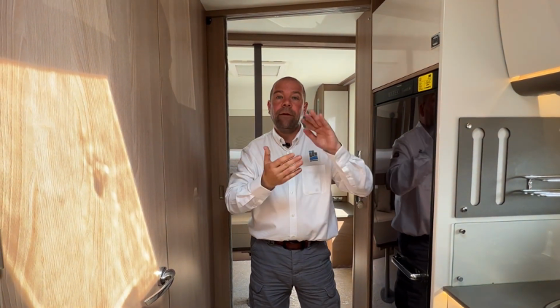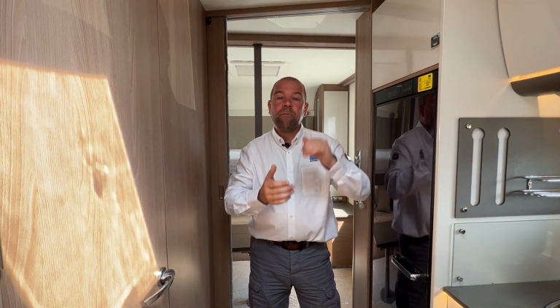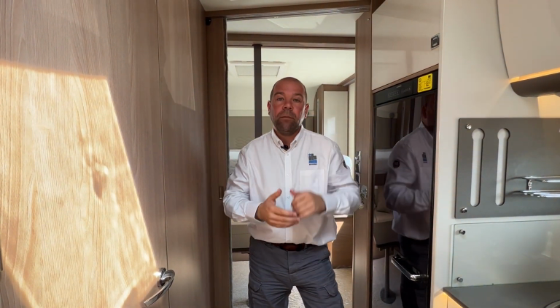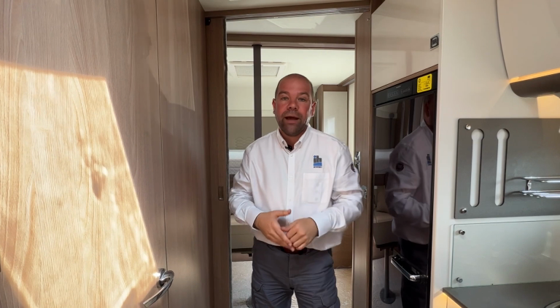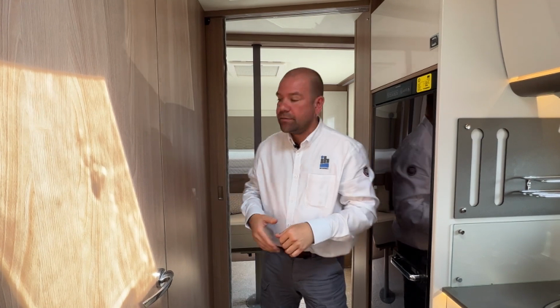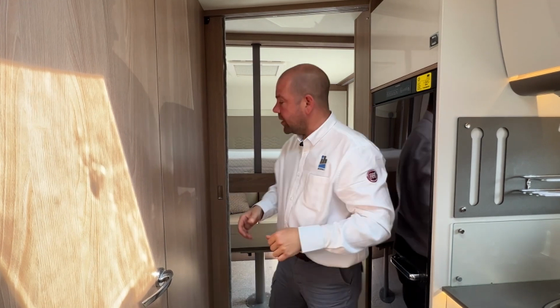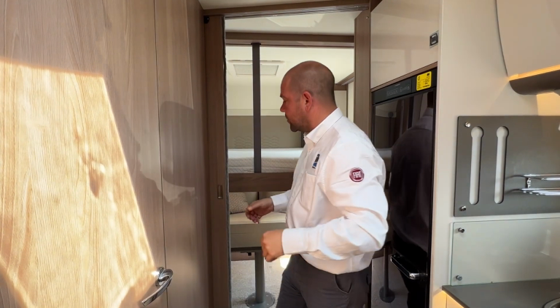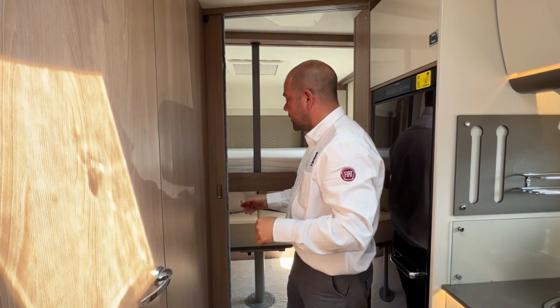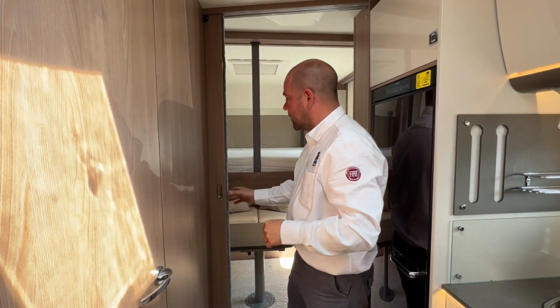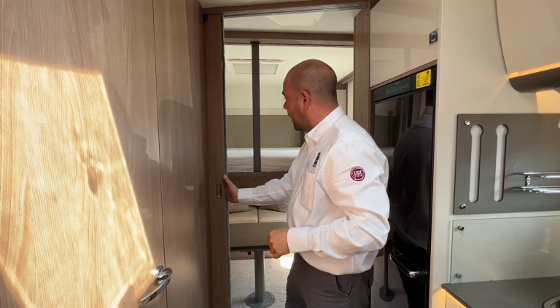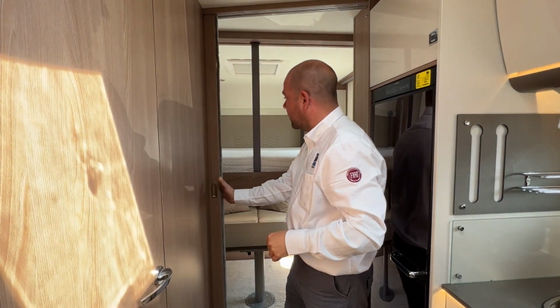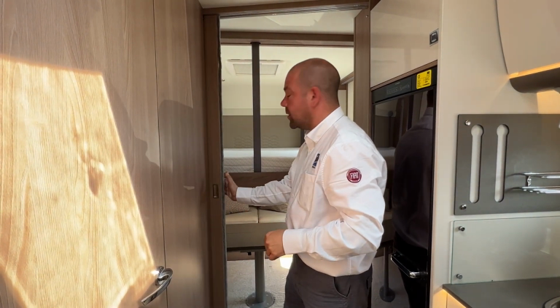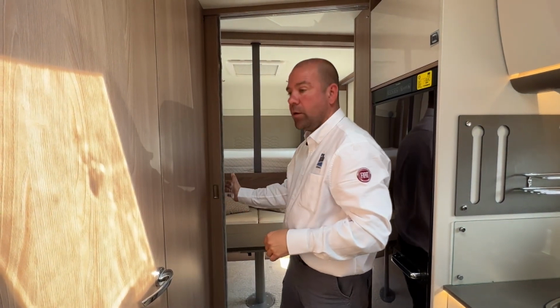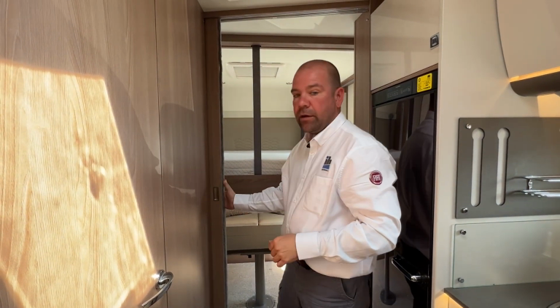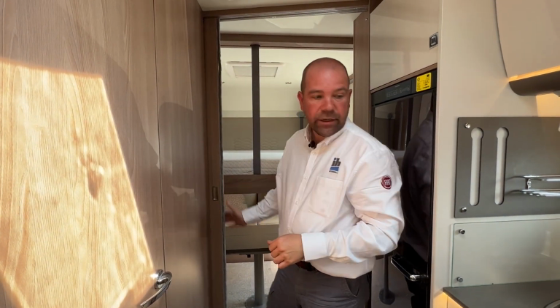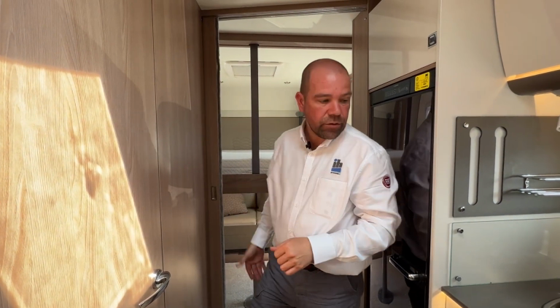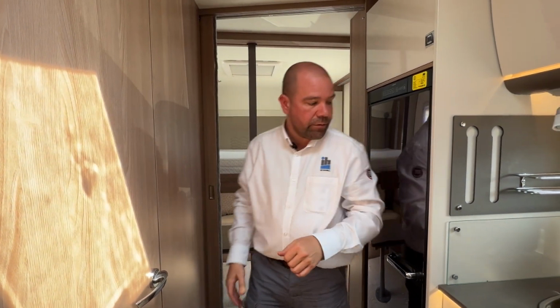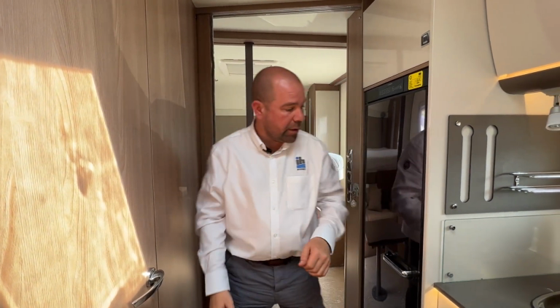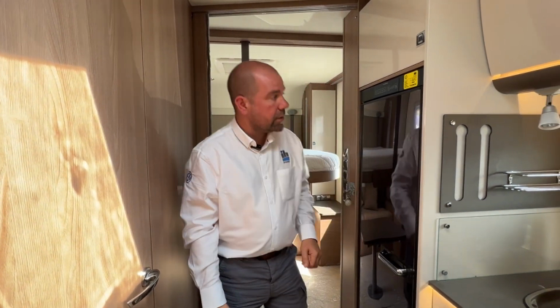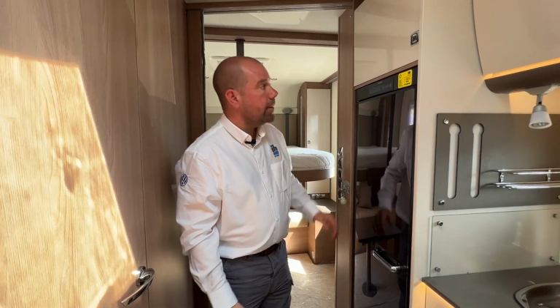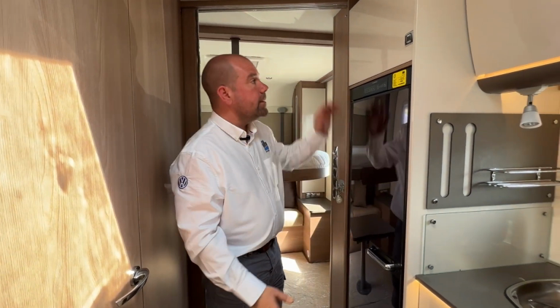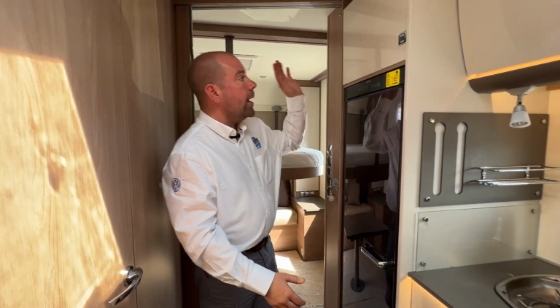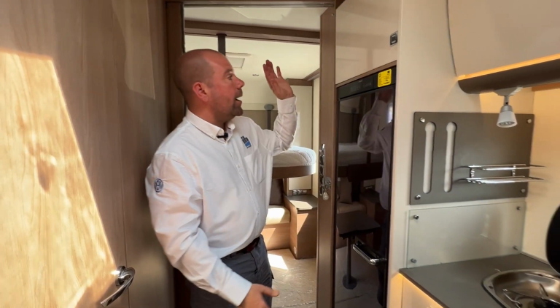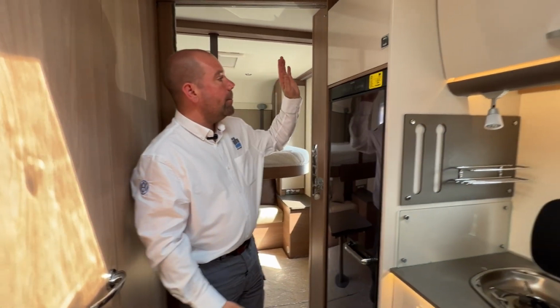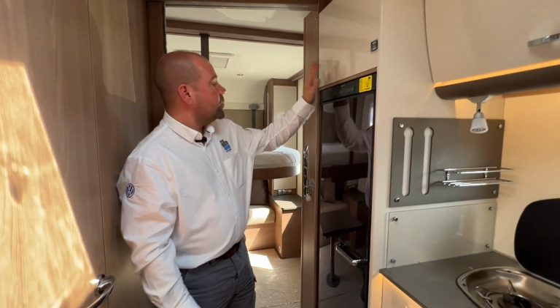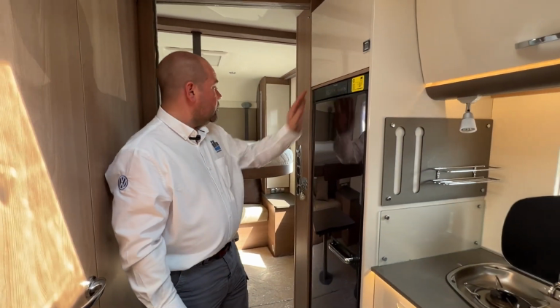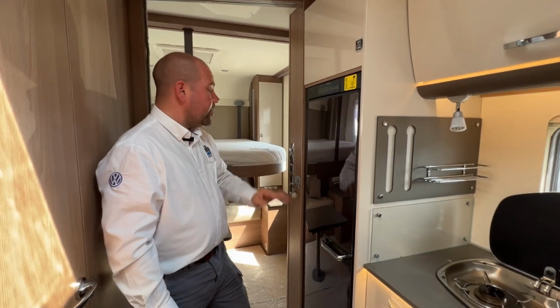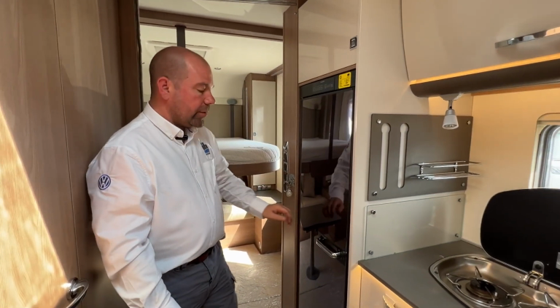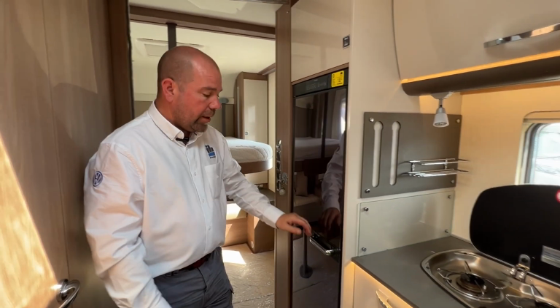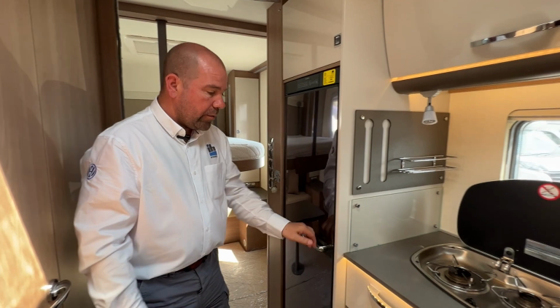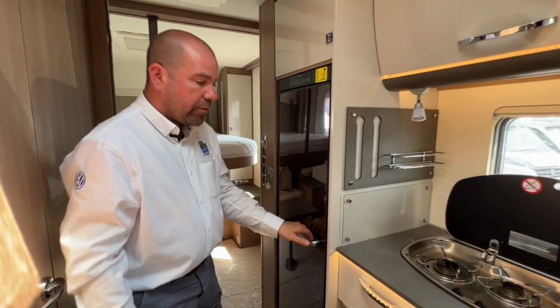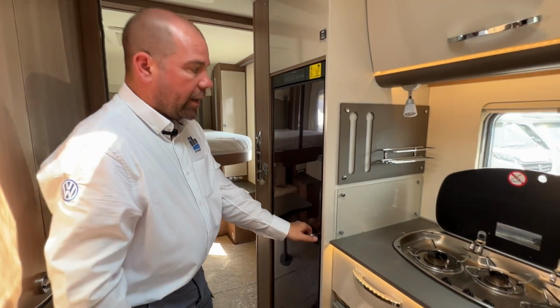If you're just getting changed, you only need to shut the blinds in the rear of the van. The motorhome has Remis blackout and reversible screens on all the windows and the roof, plus fly screens as well — a nice touch from Bürstner.